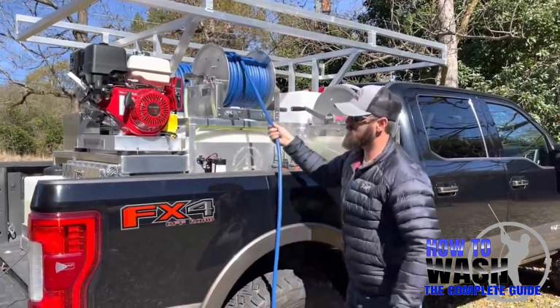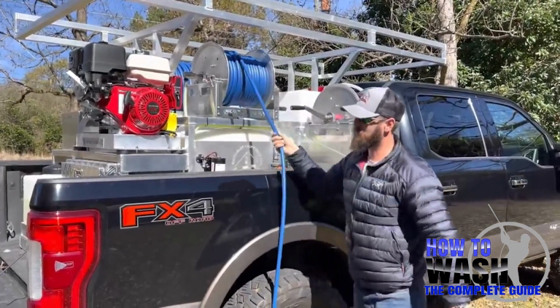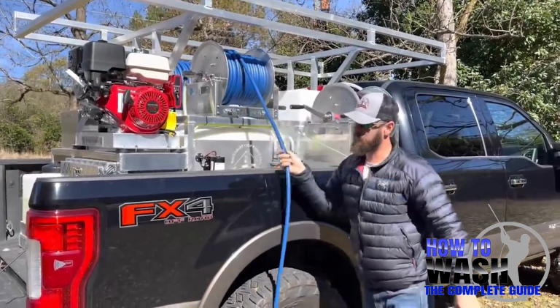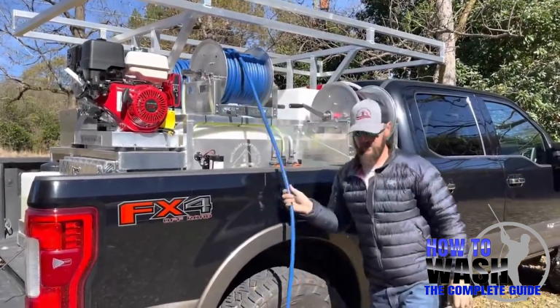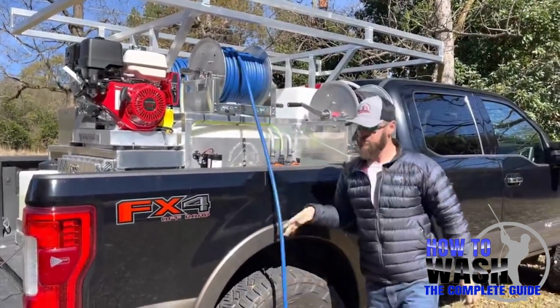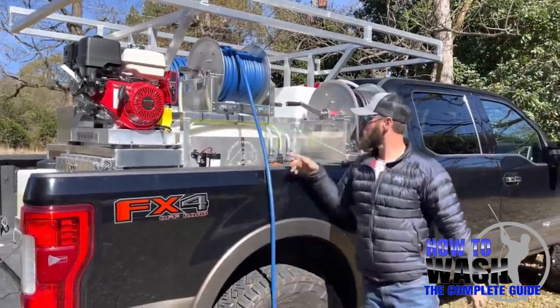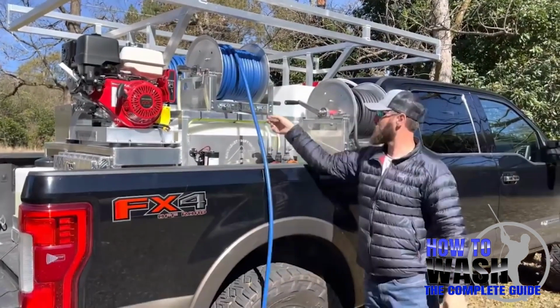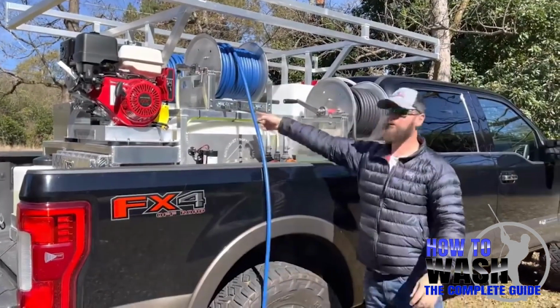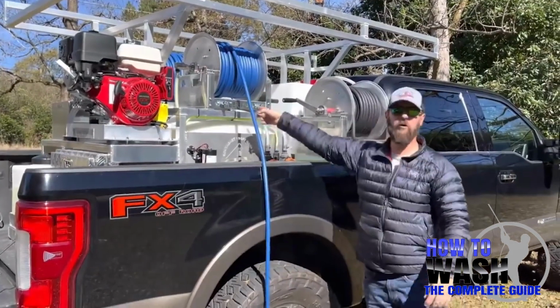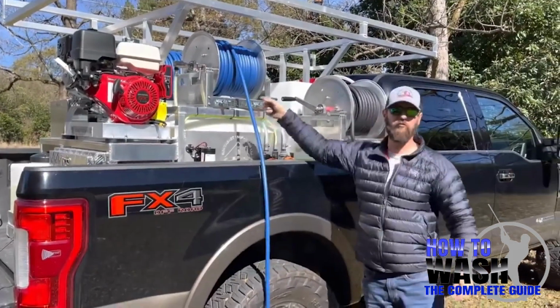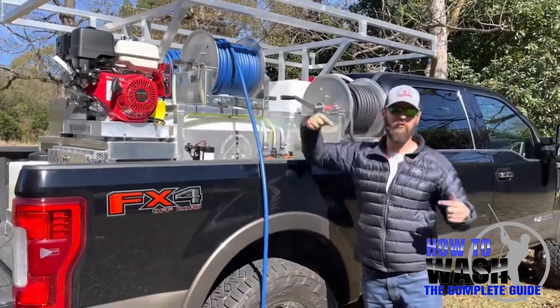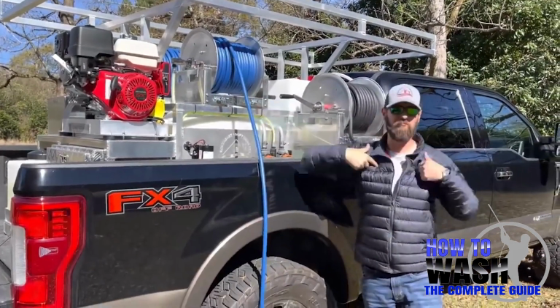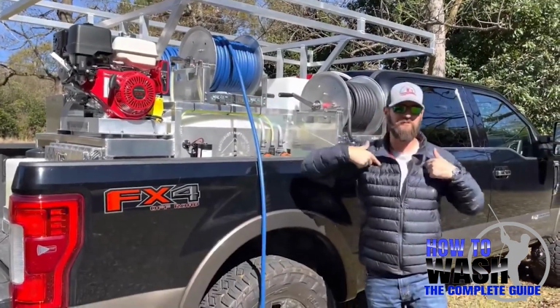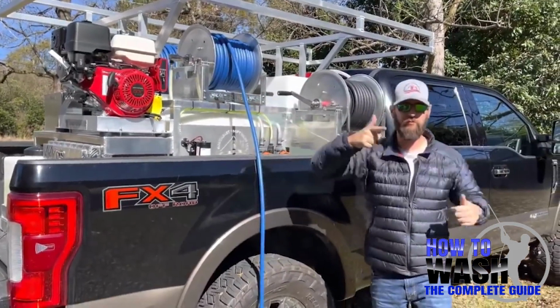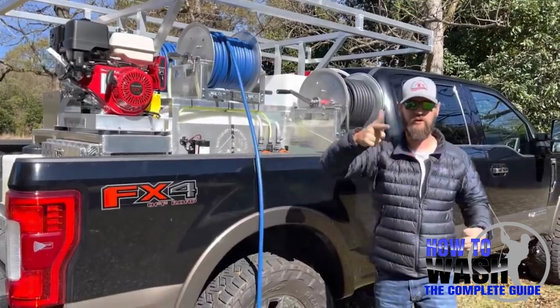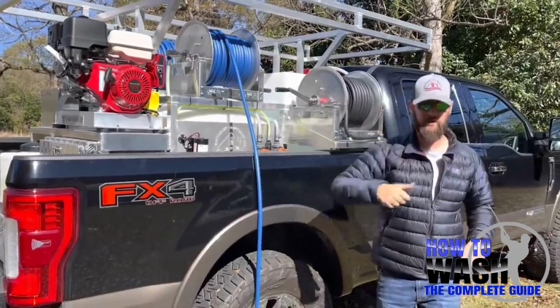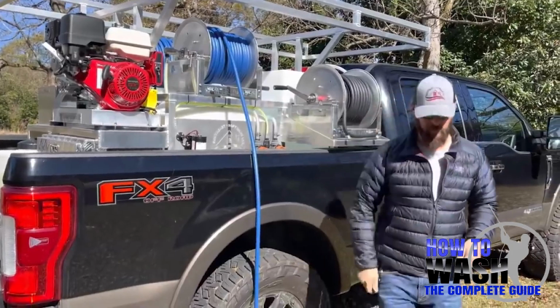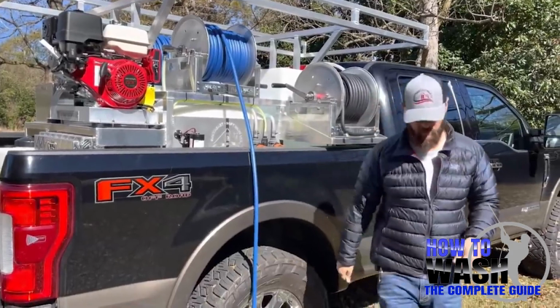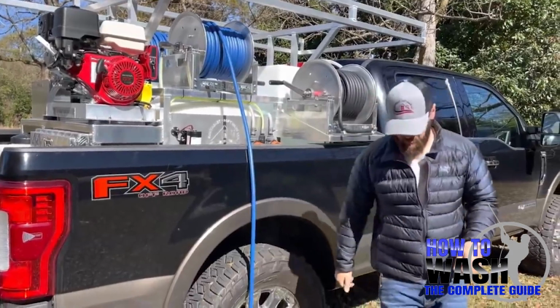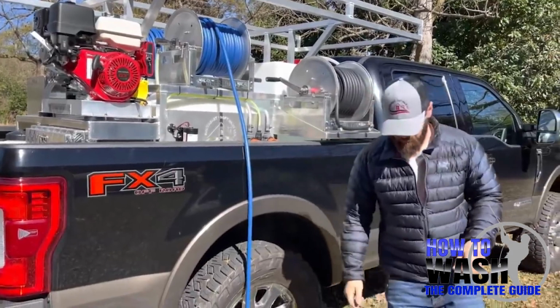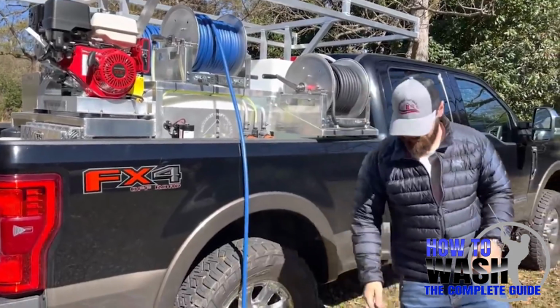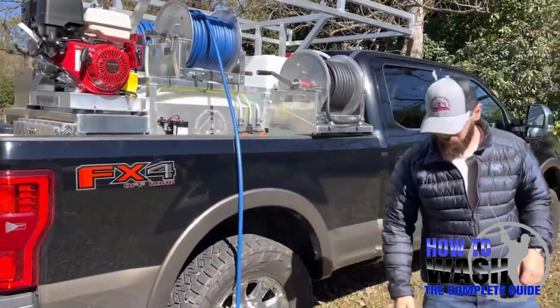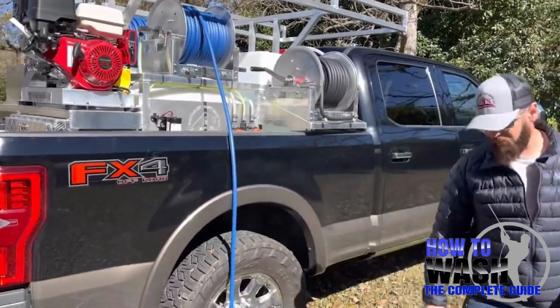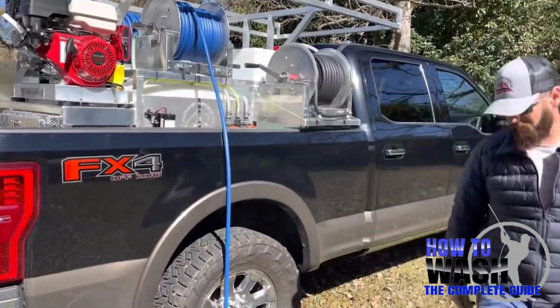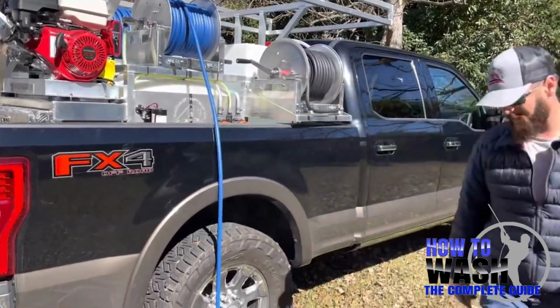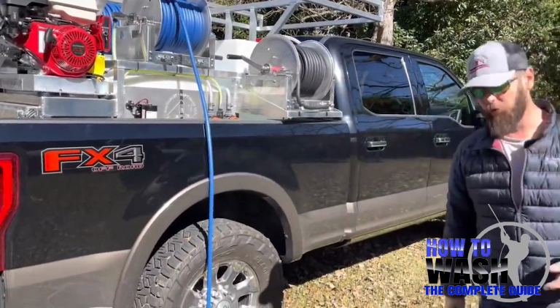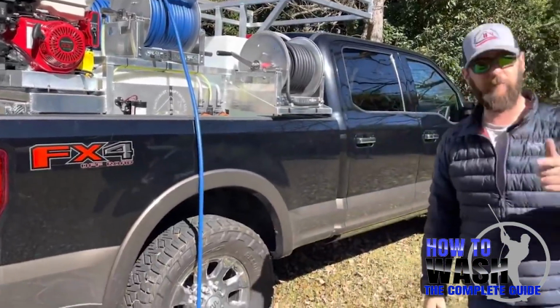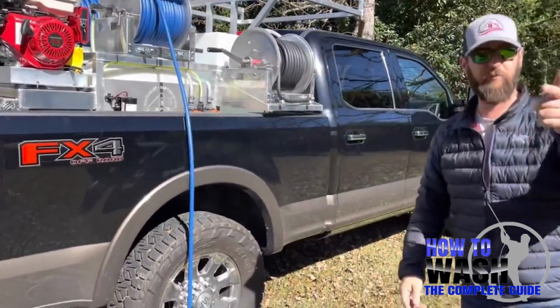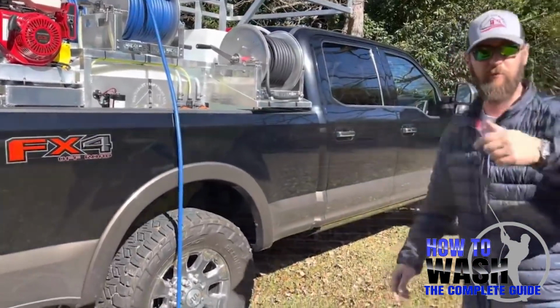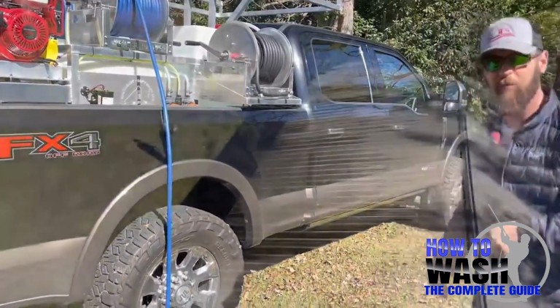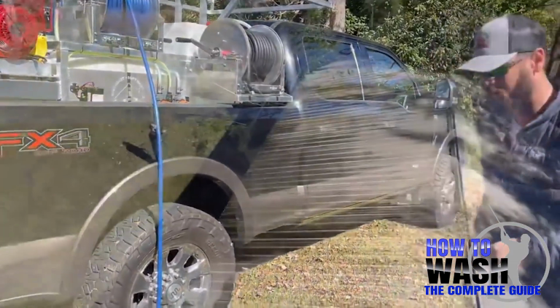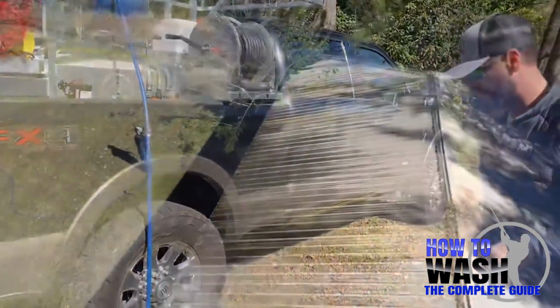Real Deal Hose Reel — that's our brand. Check them out. Let's go down here and do a little bit of spray and we'll be right back.